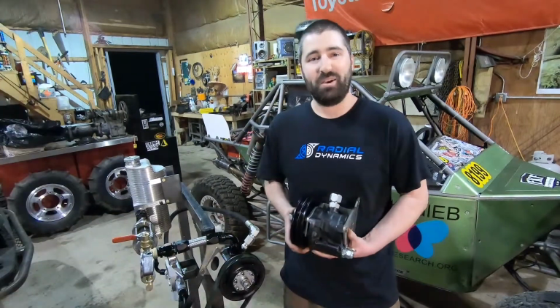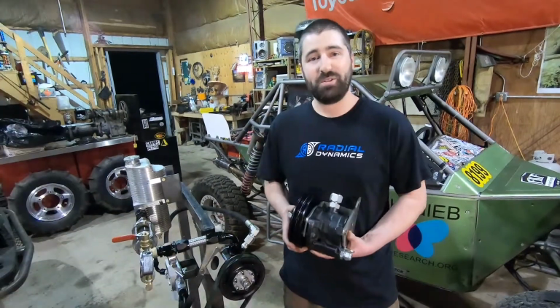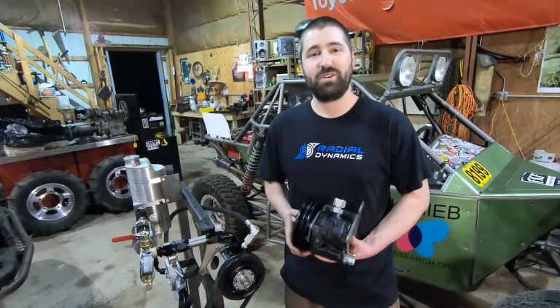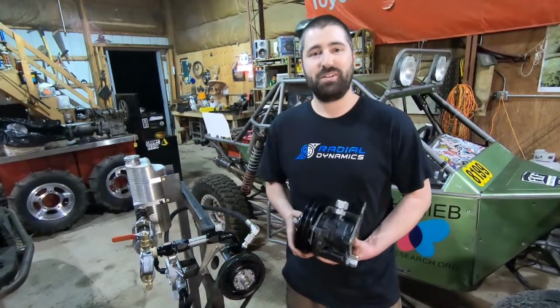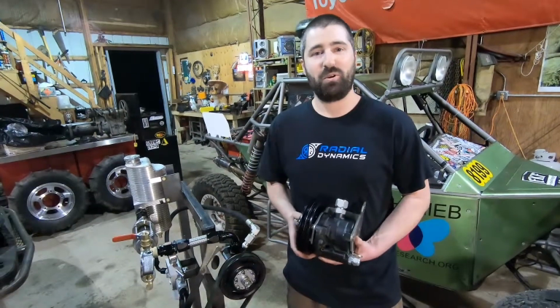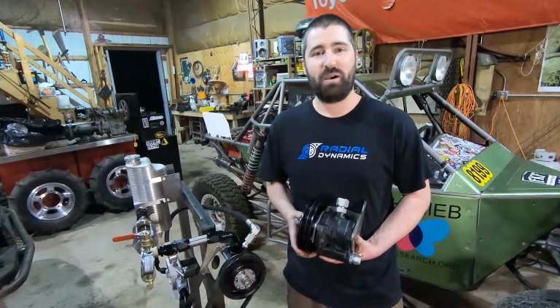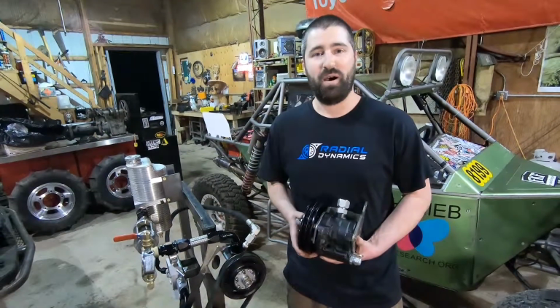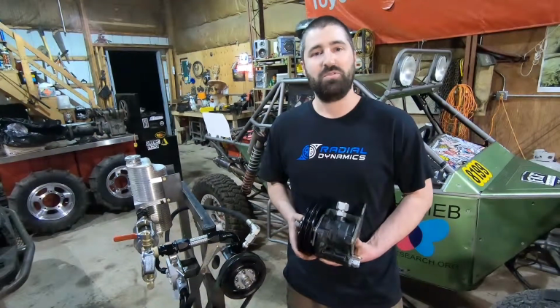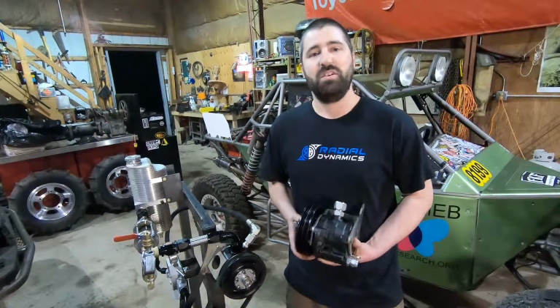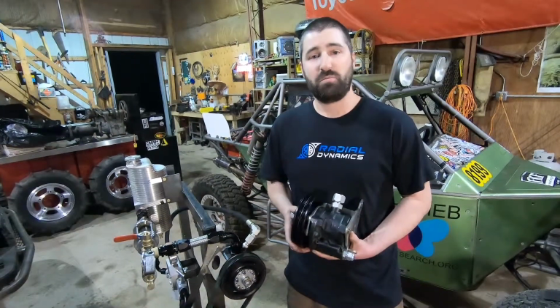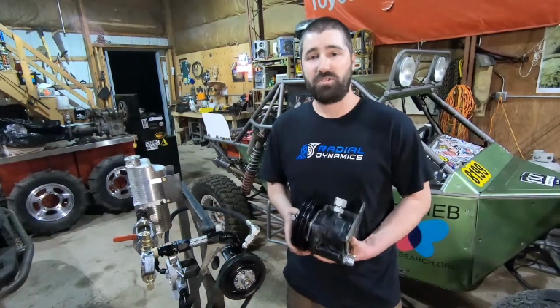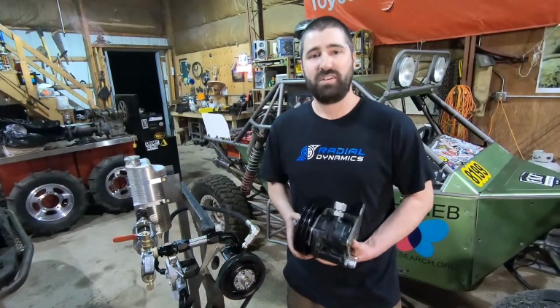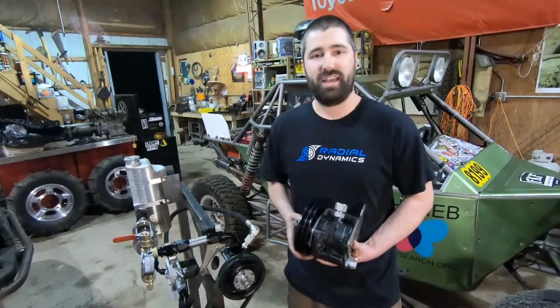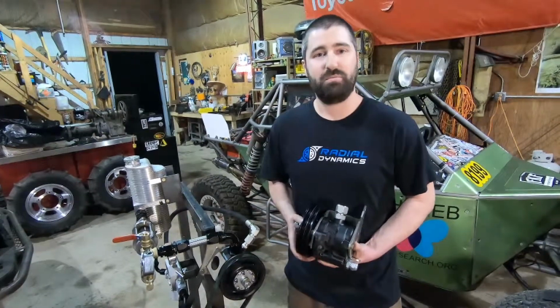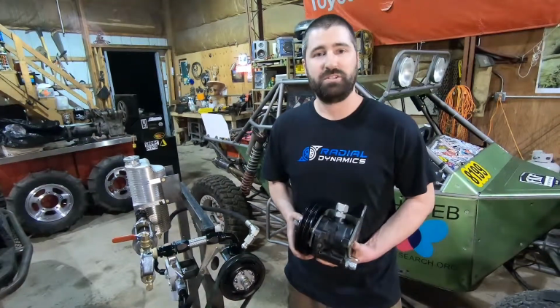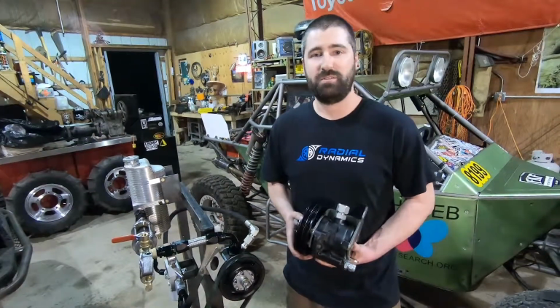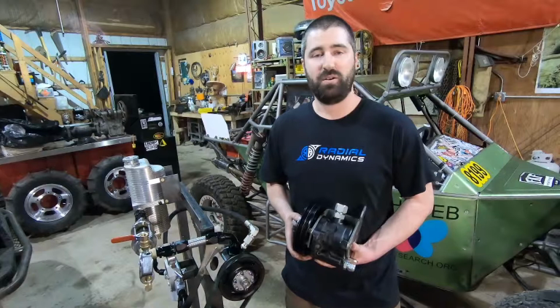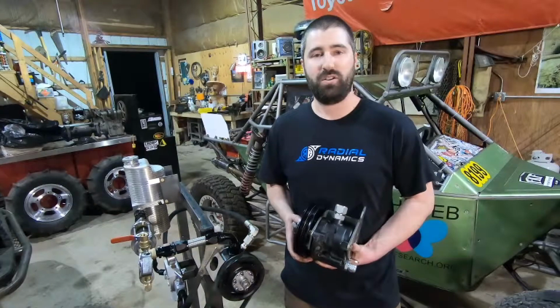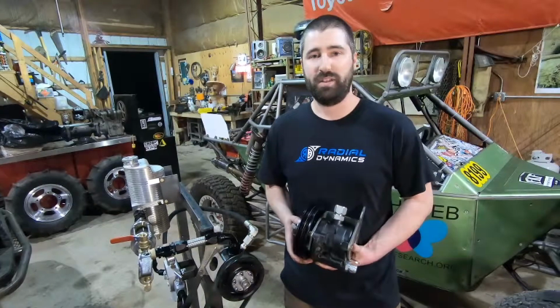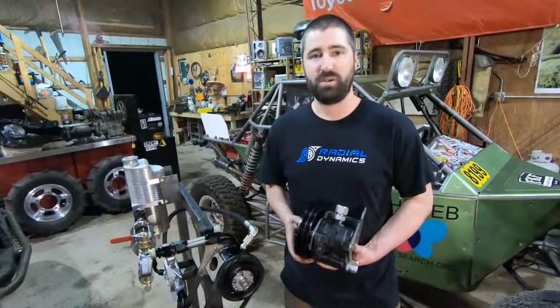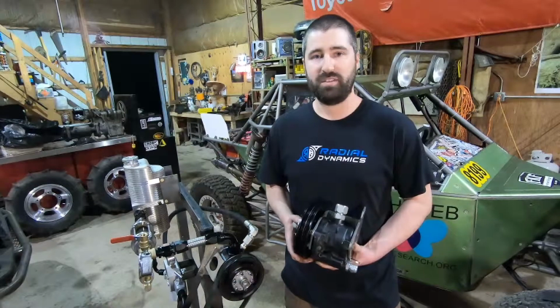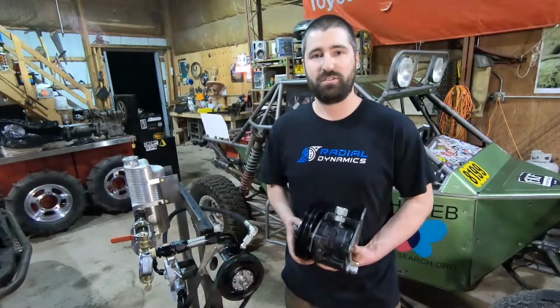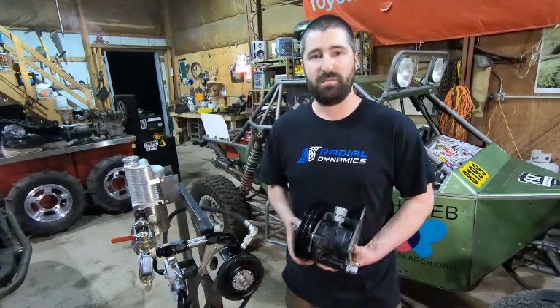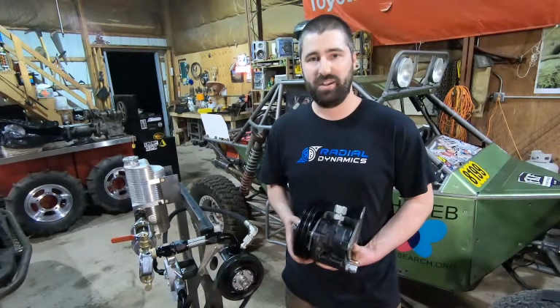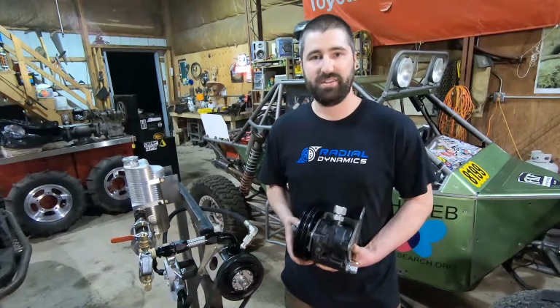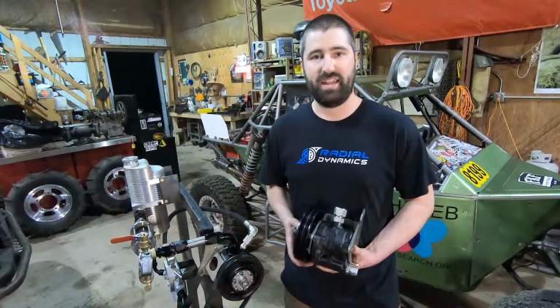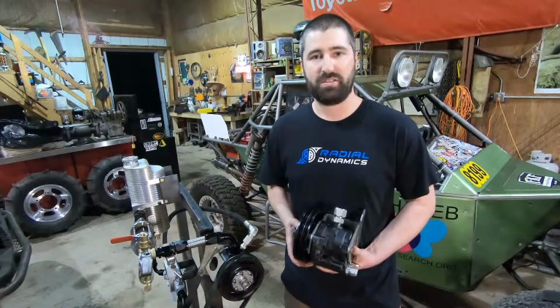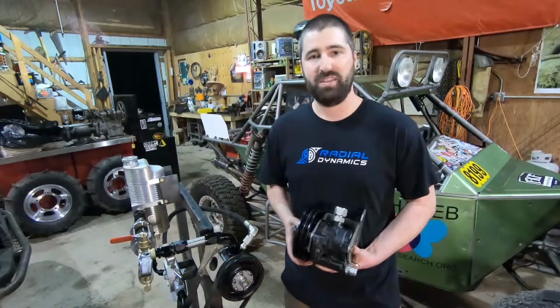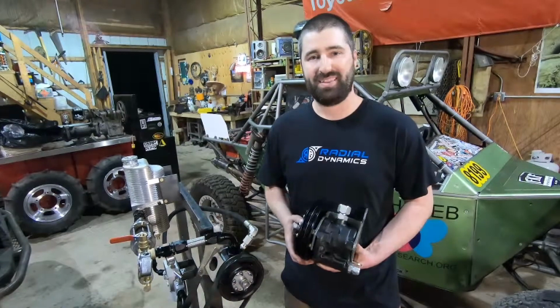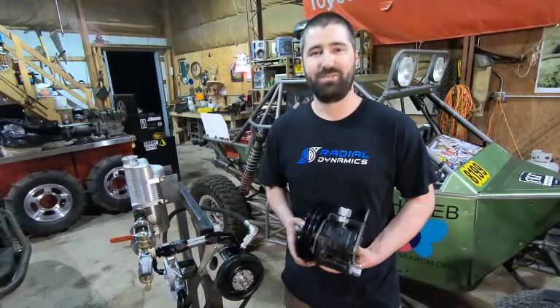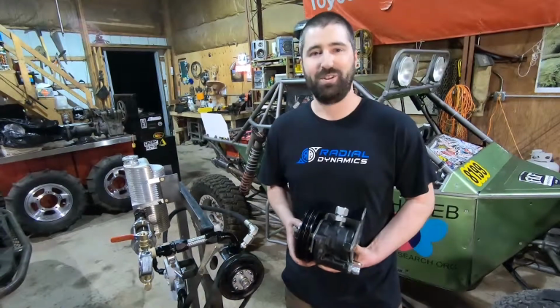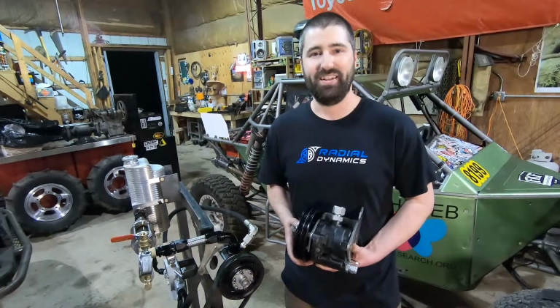I hope you enjoyed learning more about pumps. For more steering tech, be sure to follow us on Facebook and Instagram at Radial Dynamics. Thanks for tuning in.